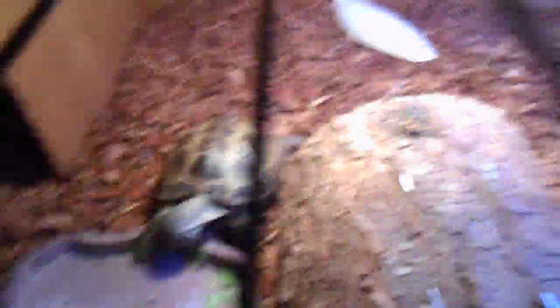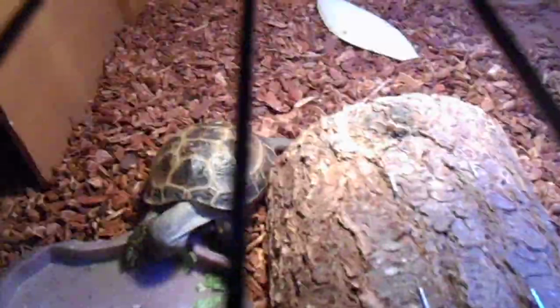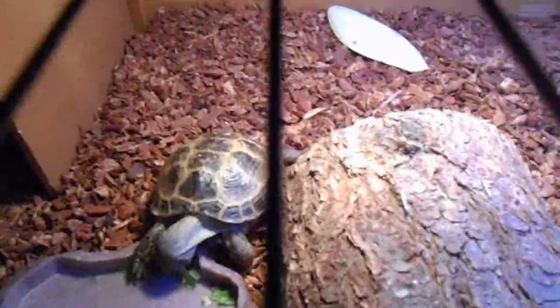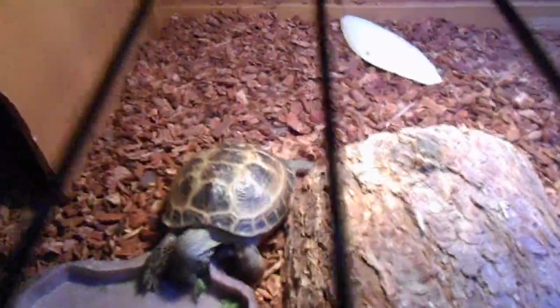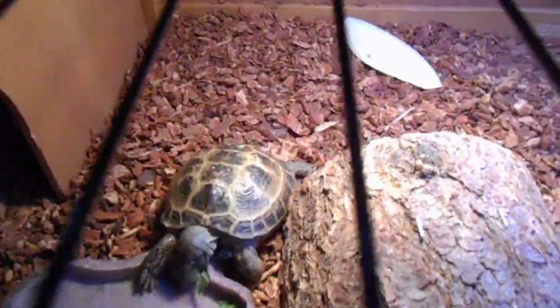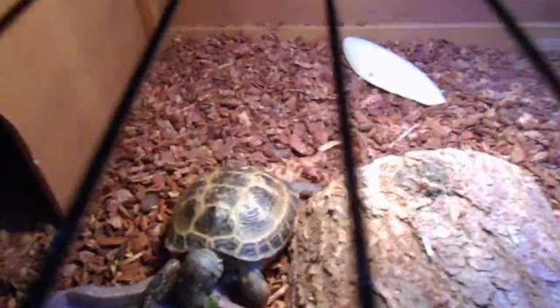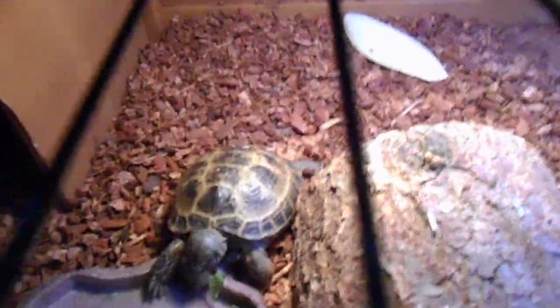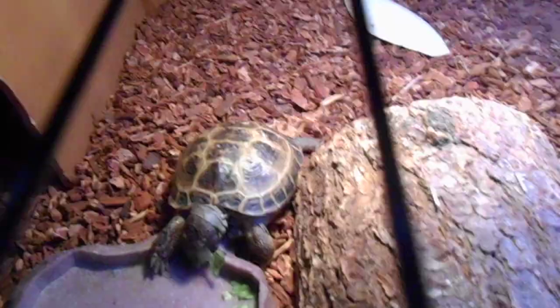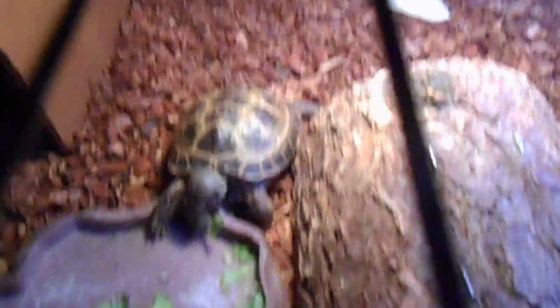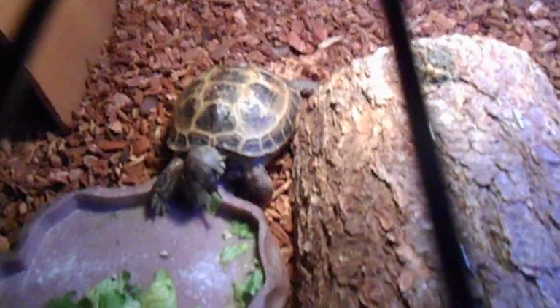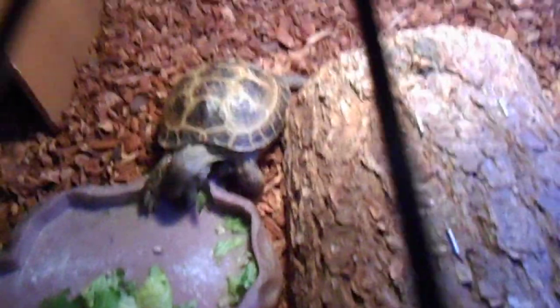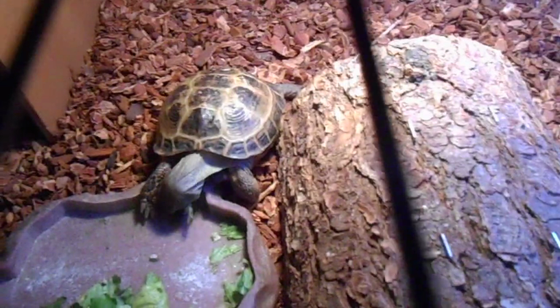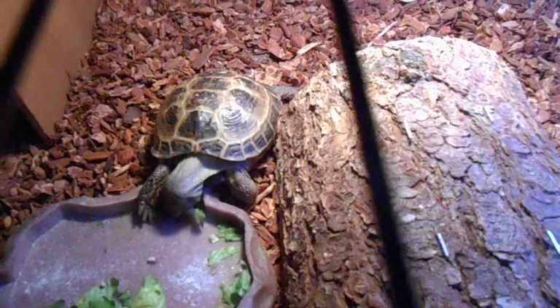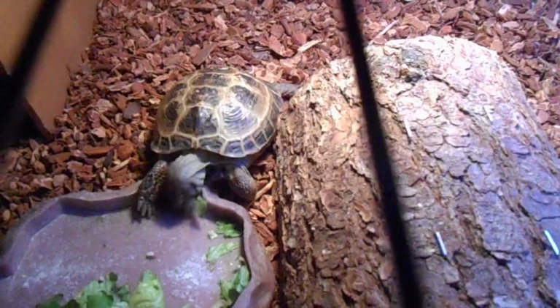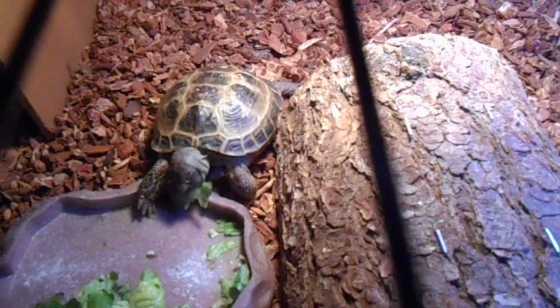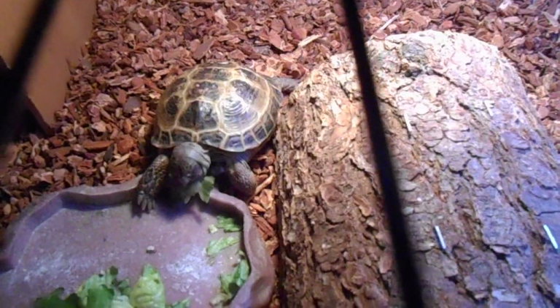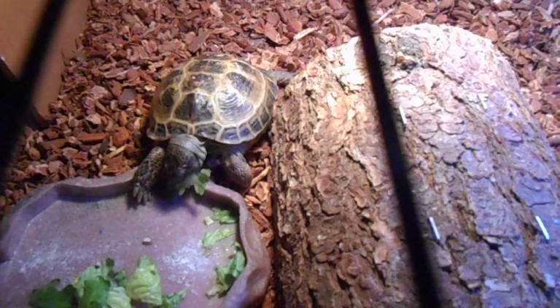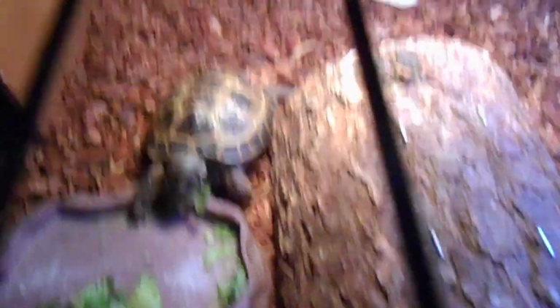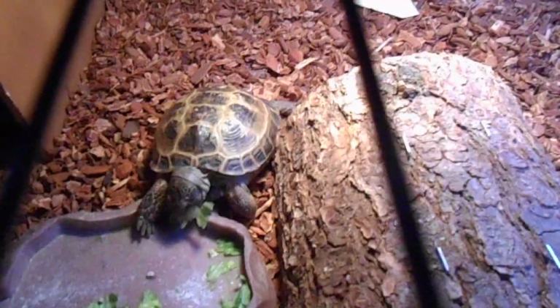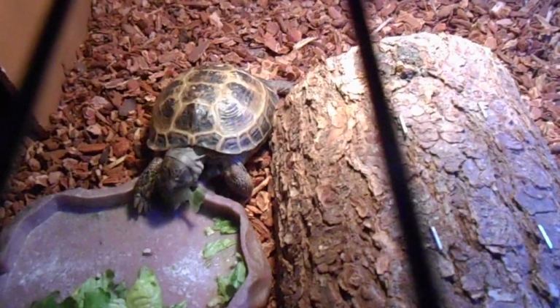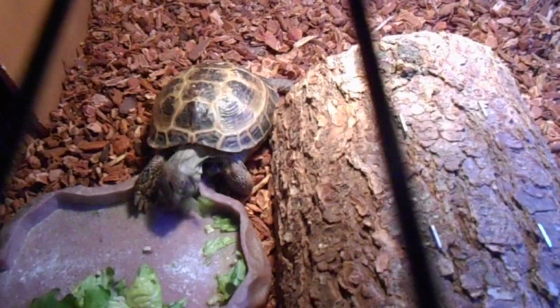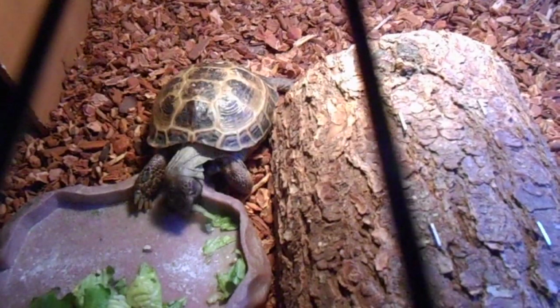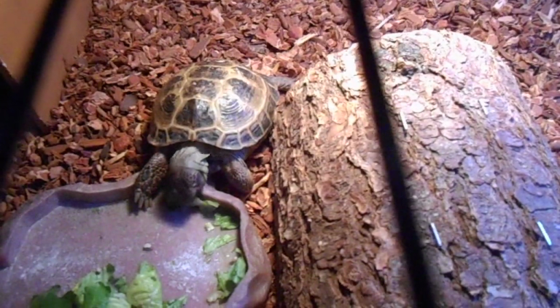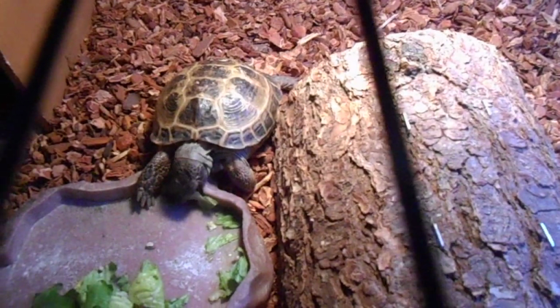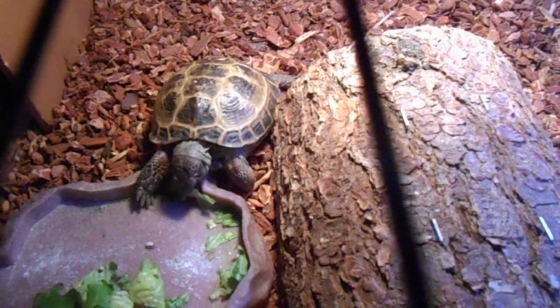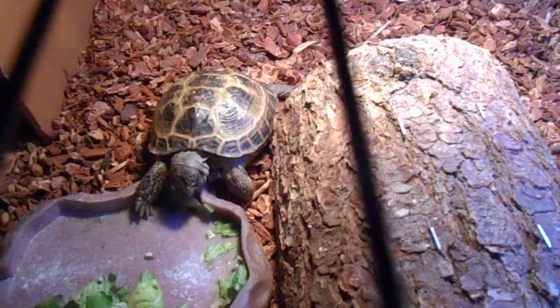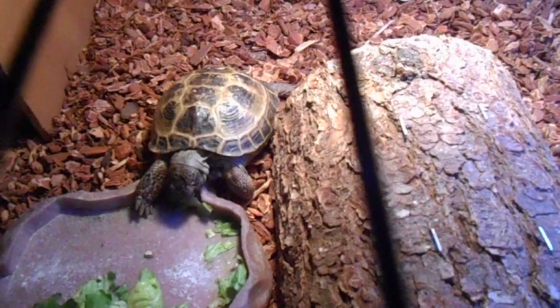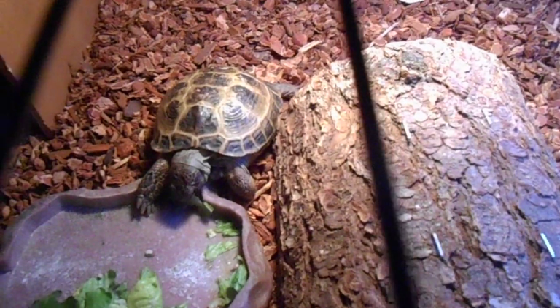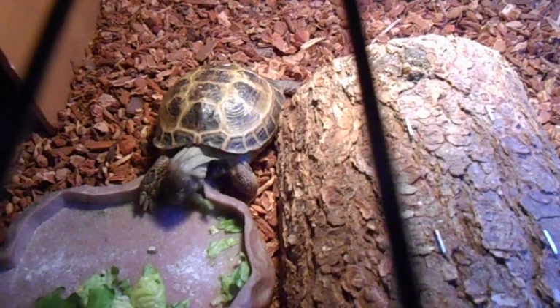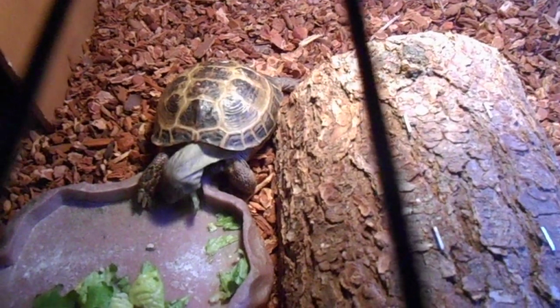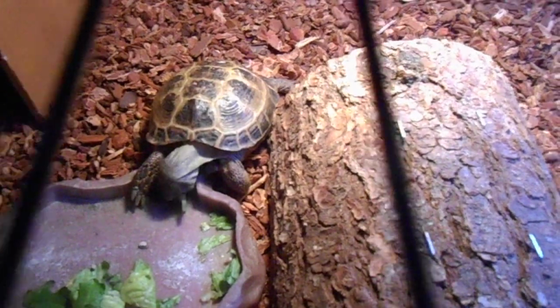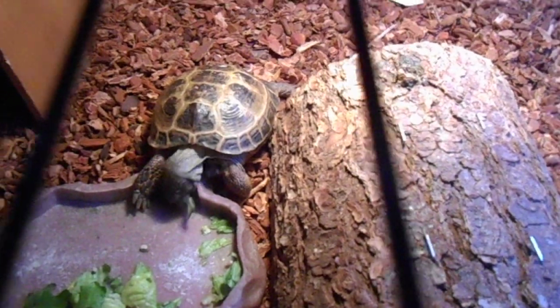You need to take them to the vet at least once a year, and if they are sick, you need to take them at that time too.